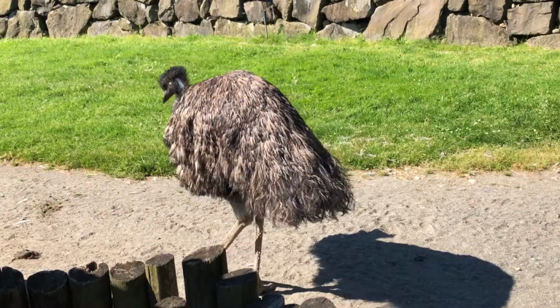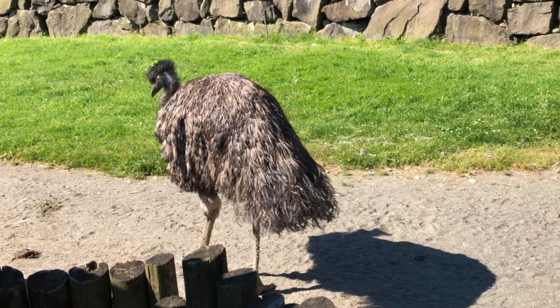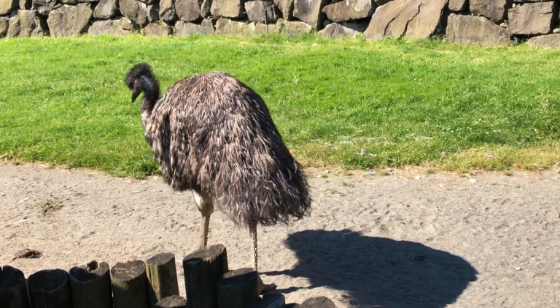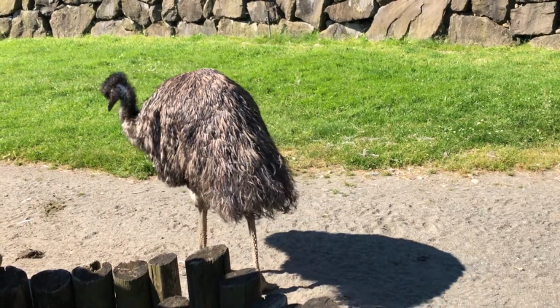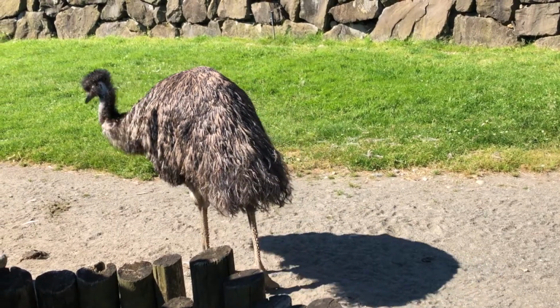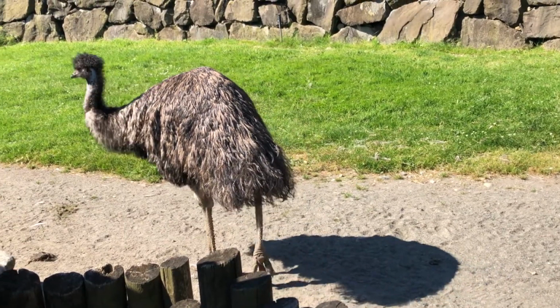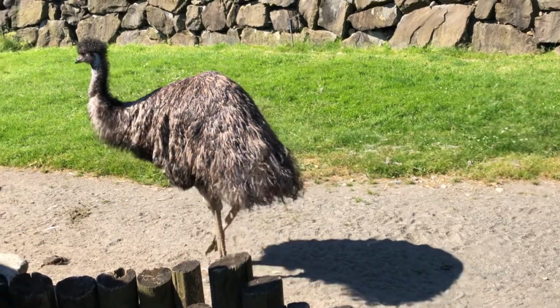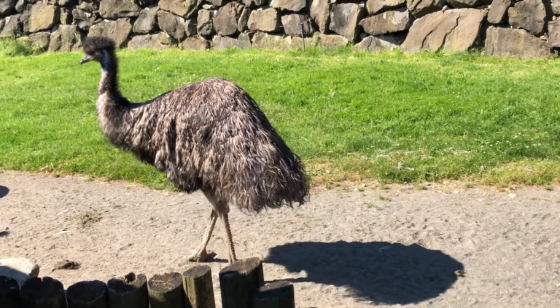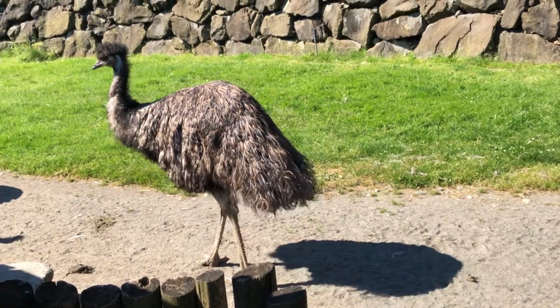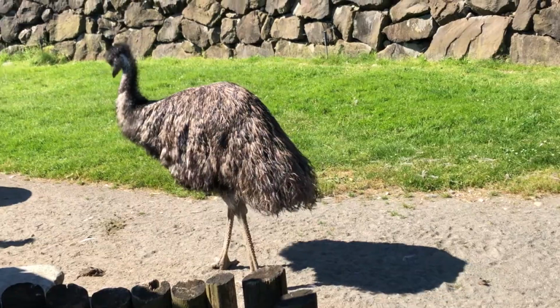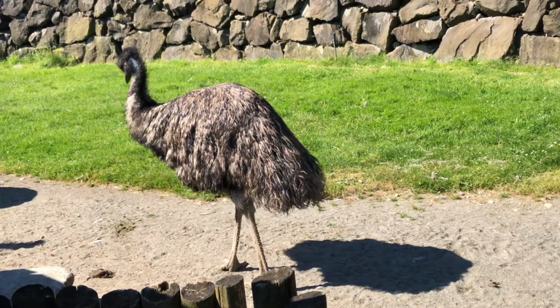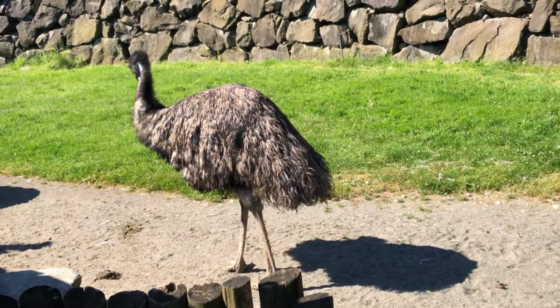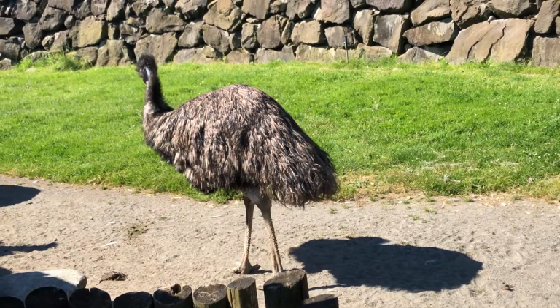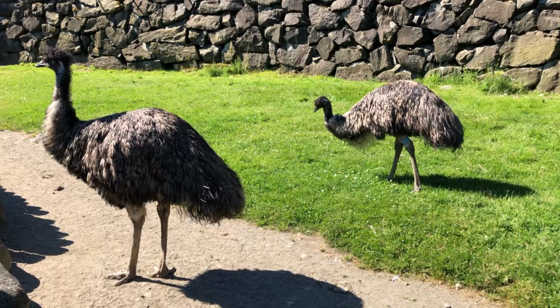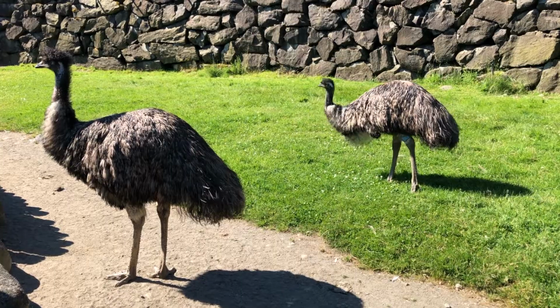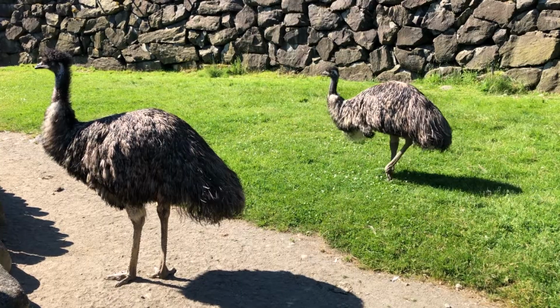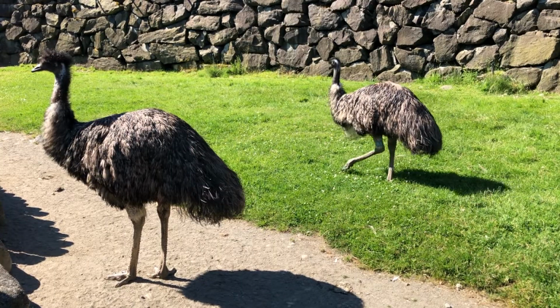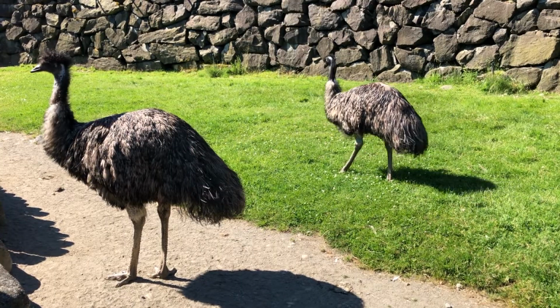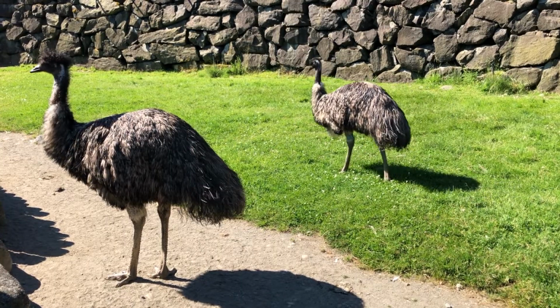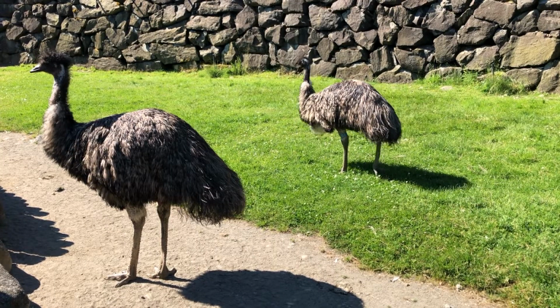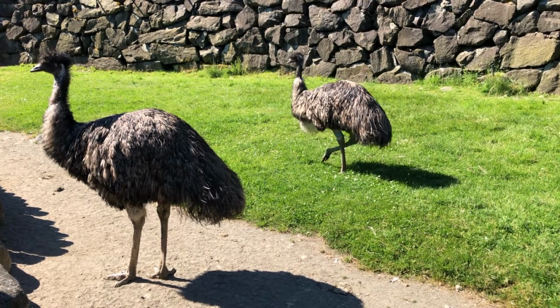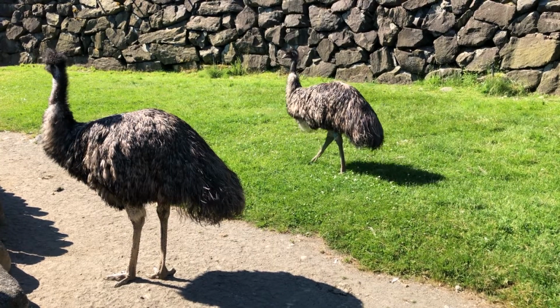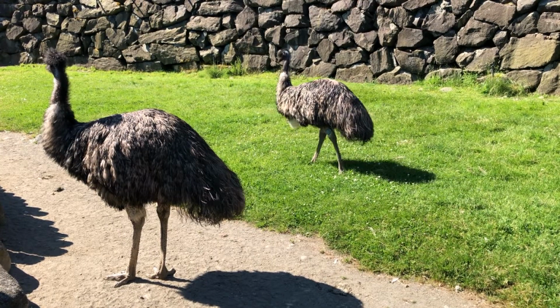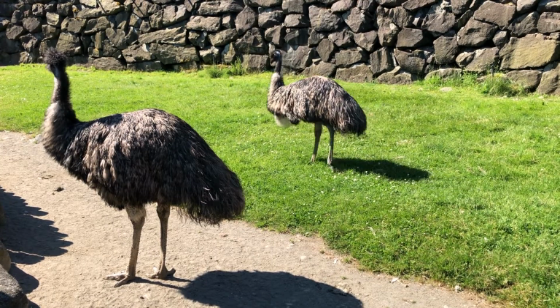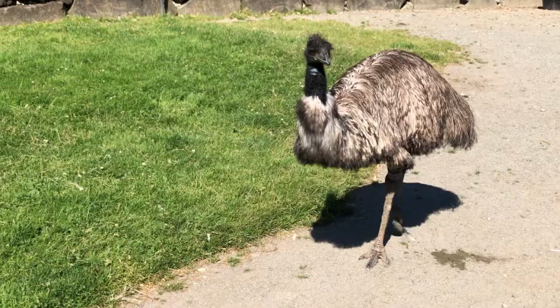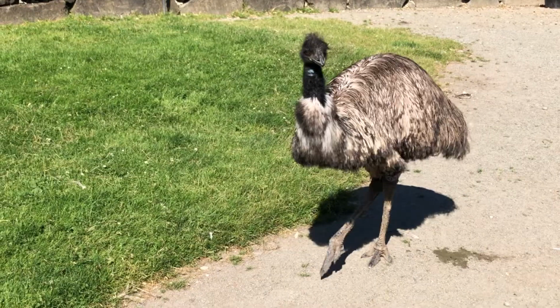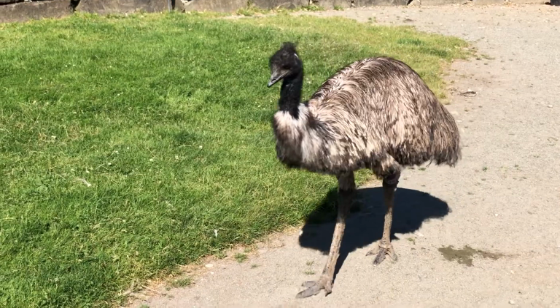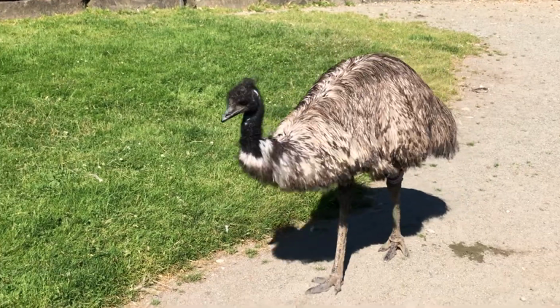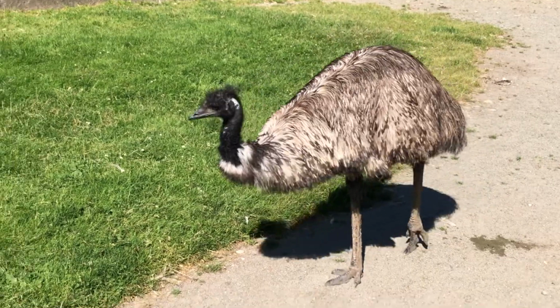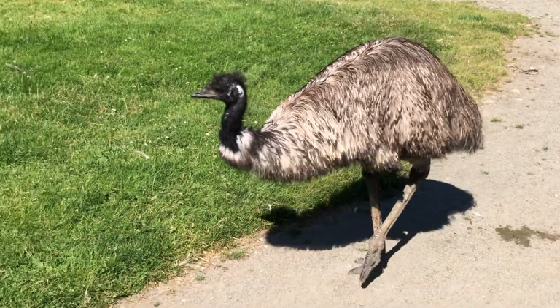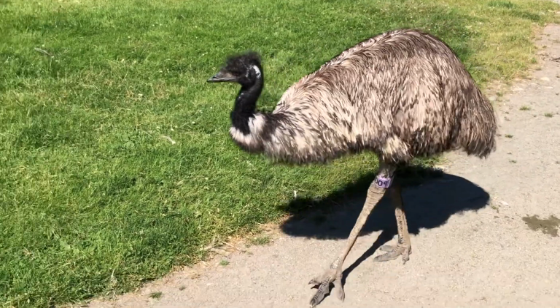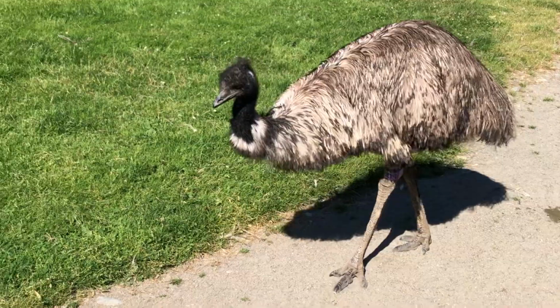First off, introducing our four emus here at the zoo. We have Boomer, Taz, Bindi, and Sheila.